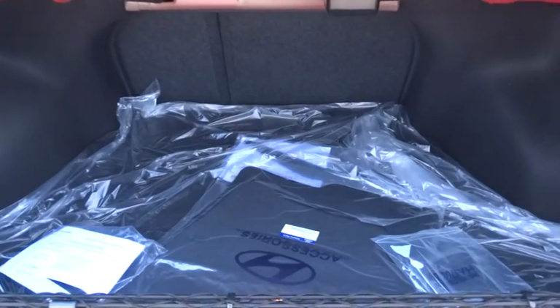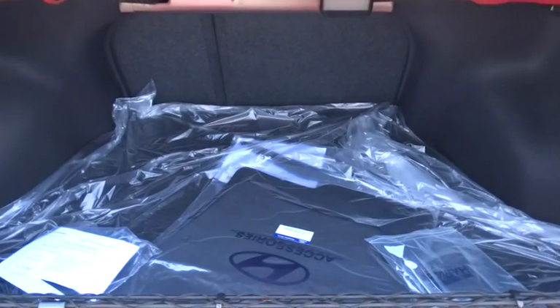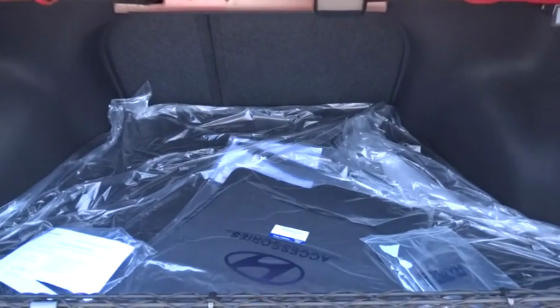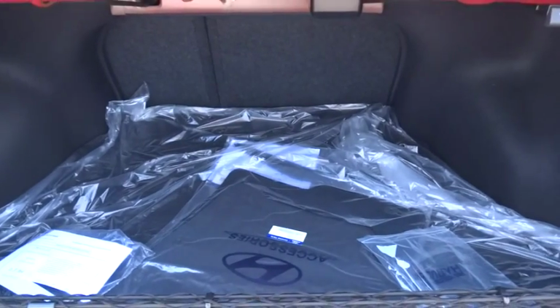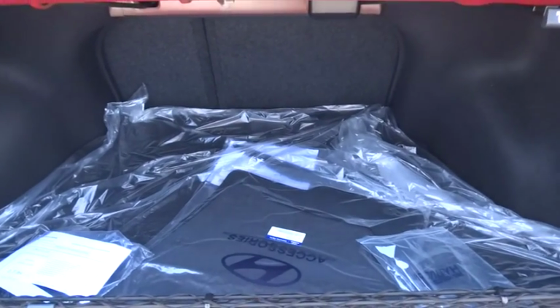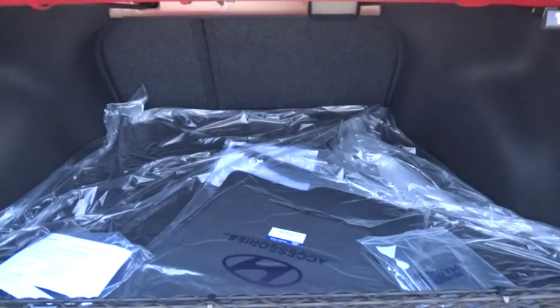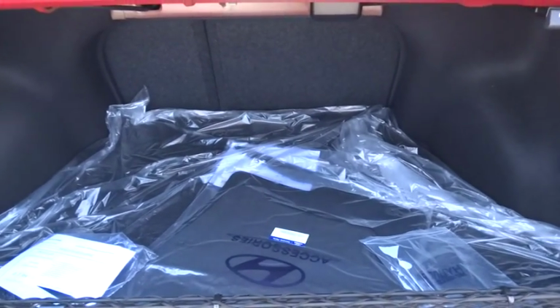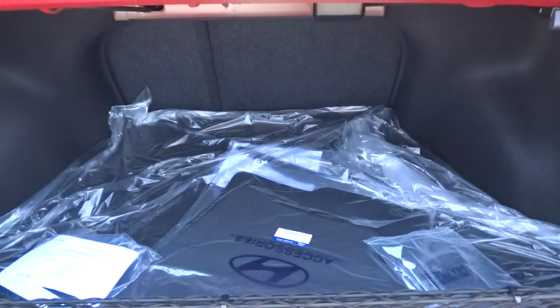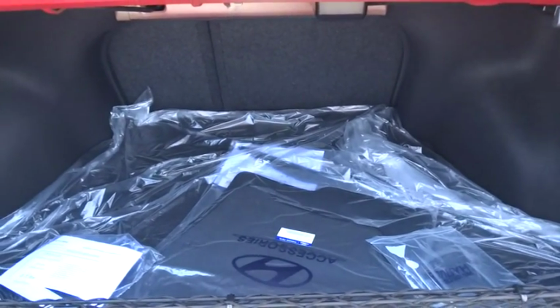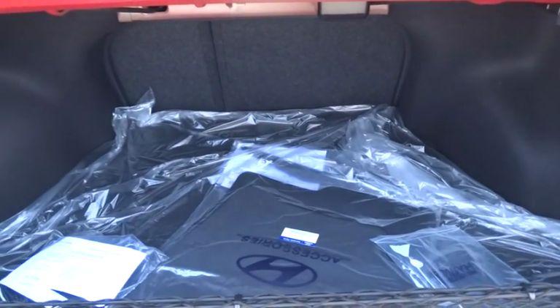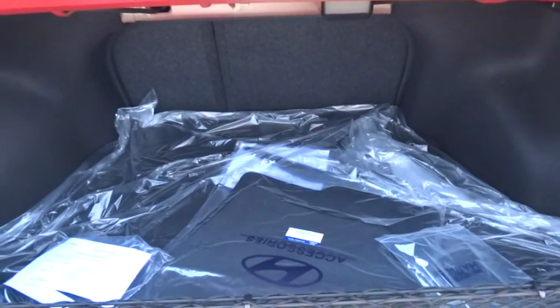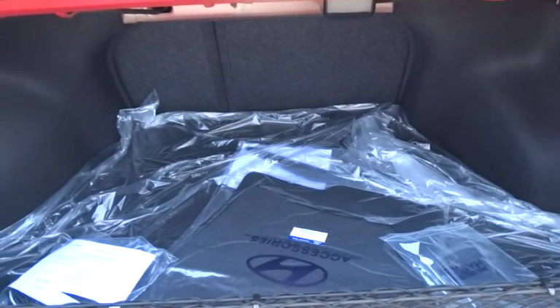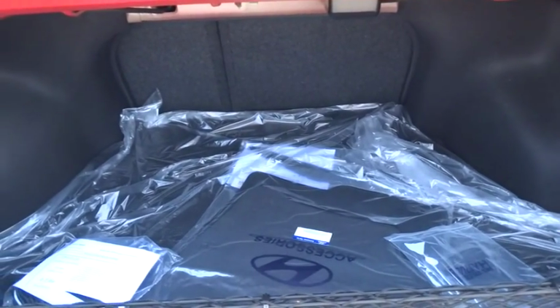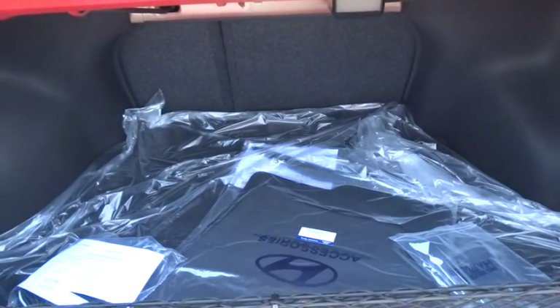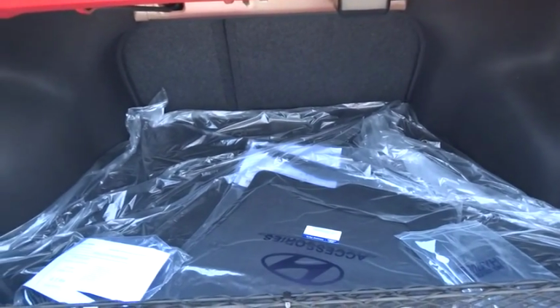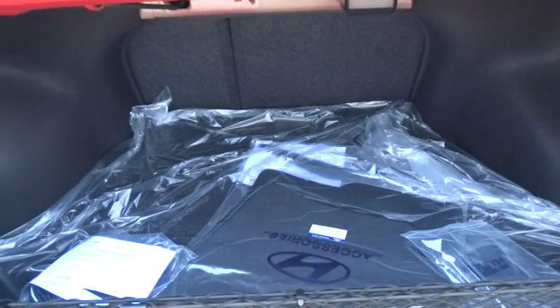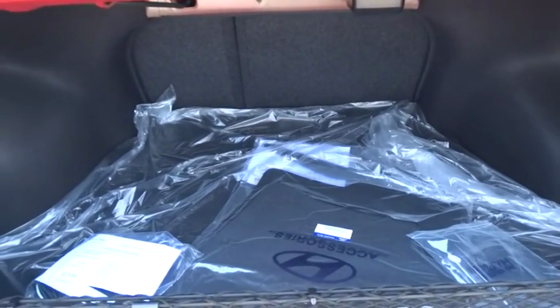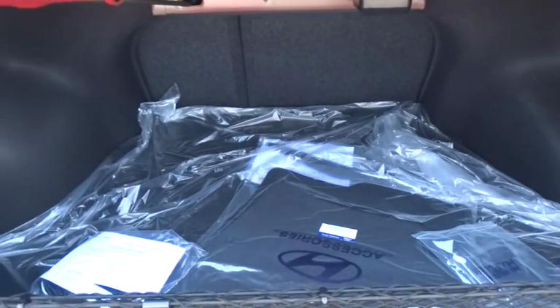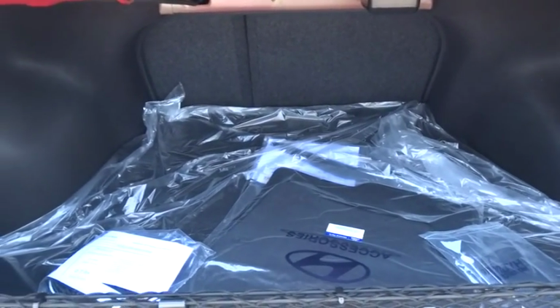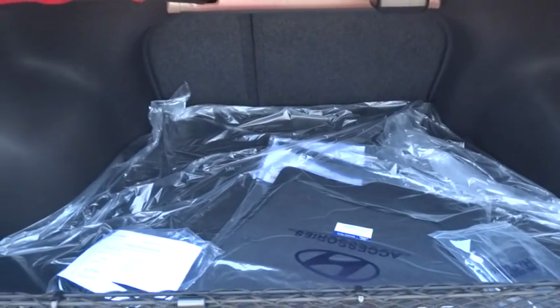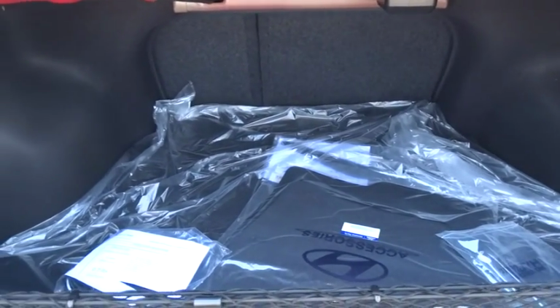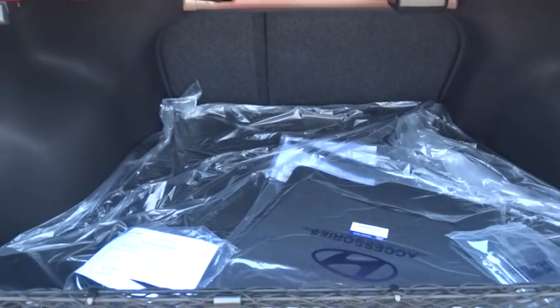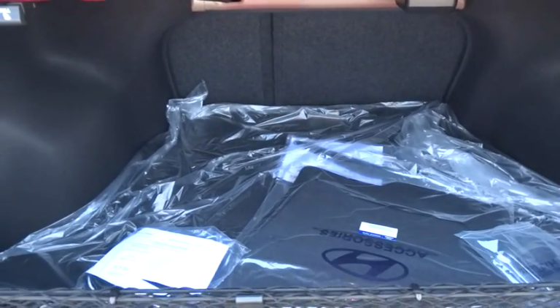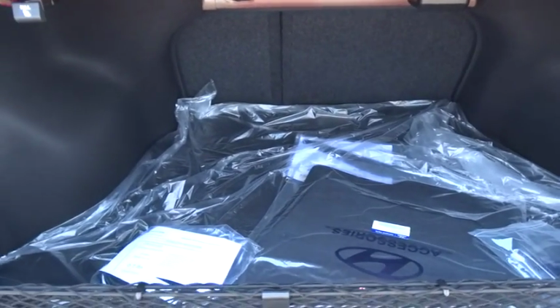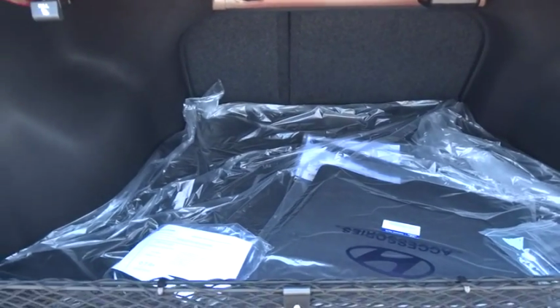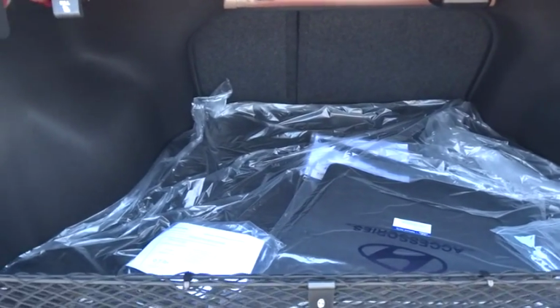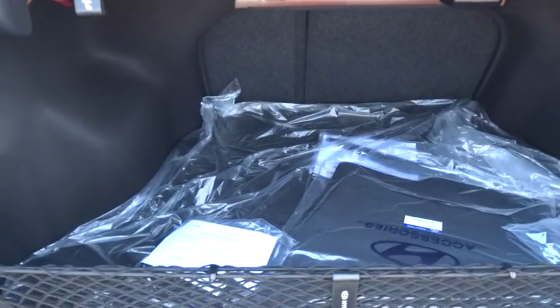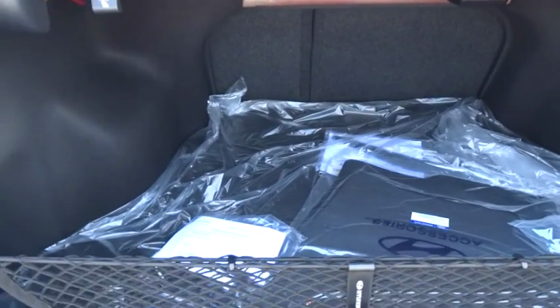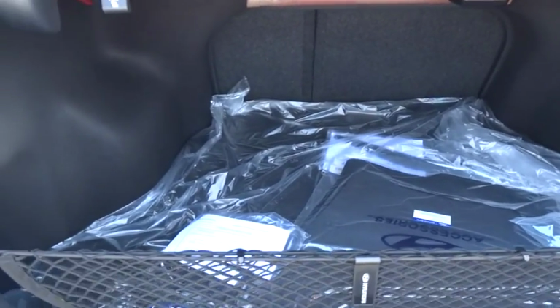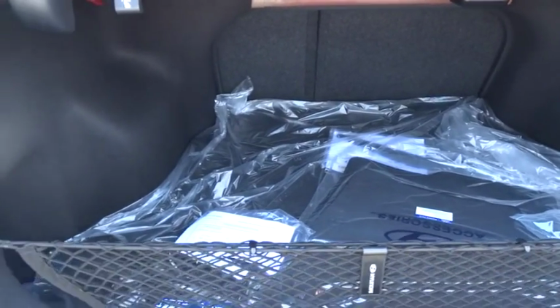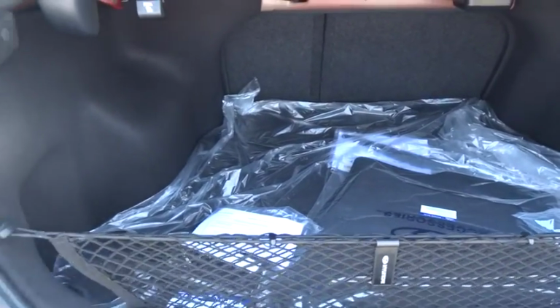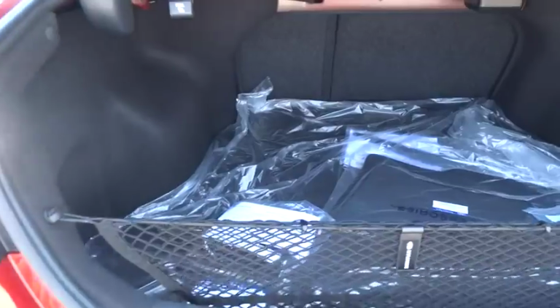Cargo net, carpeted floor mats. Your new ride is just a phone call away.